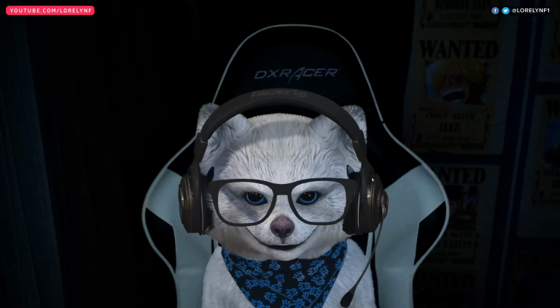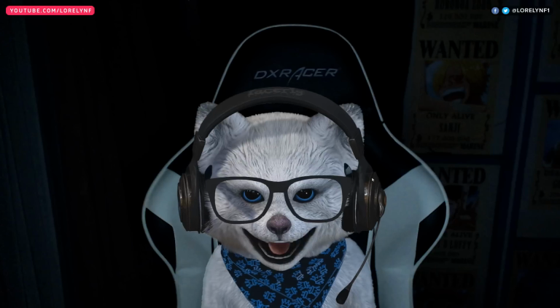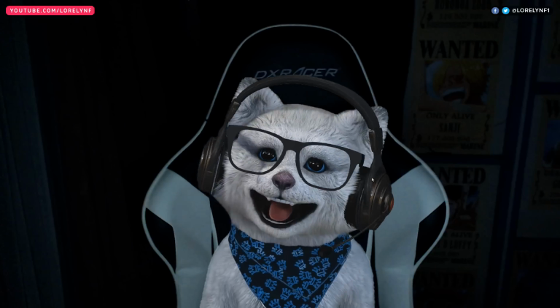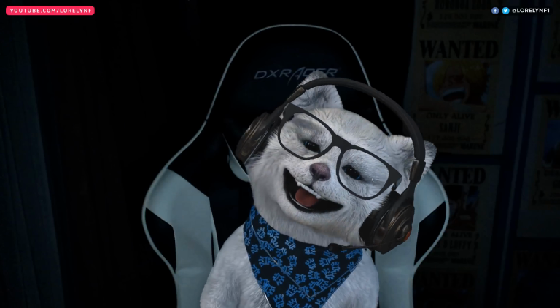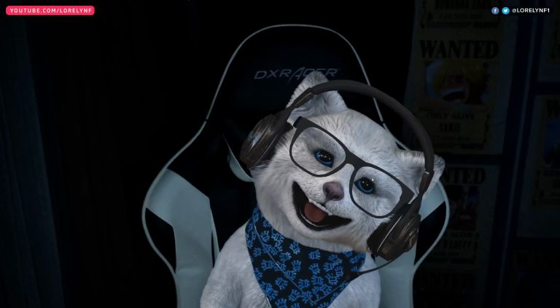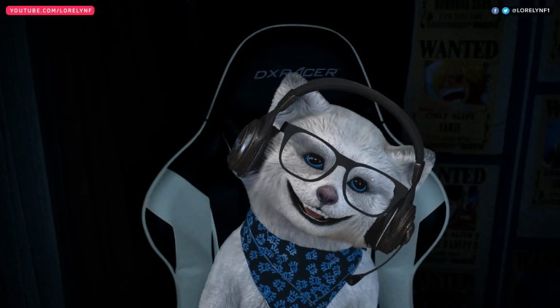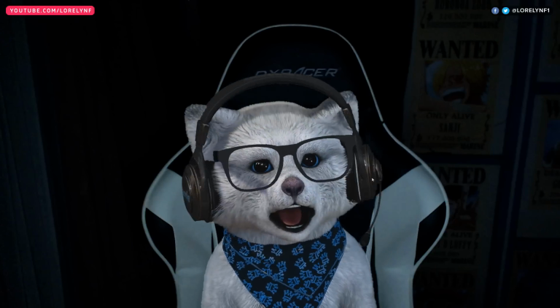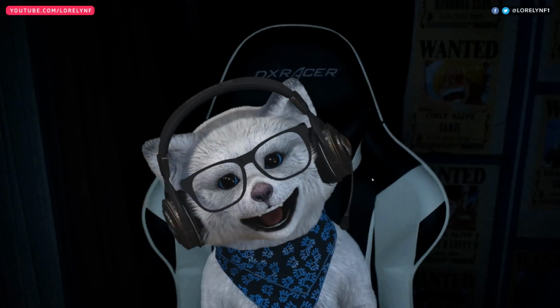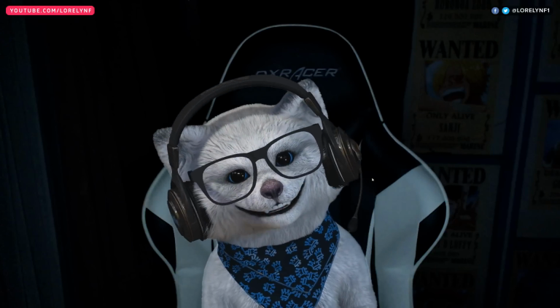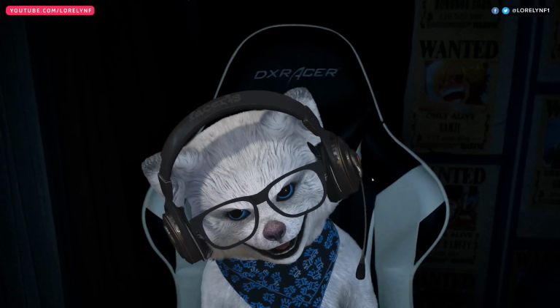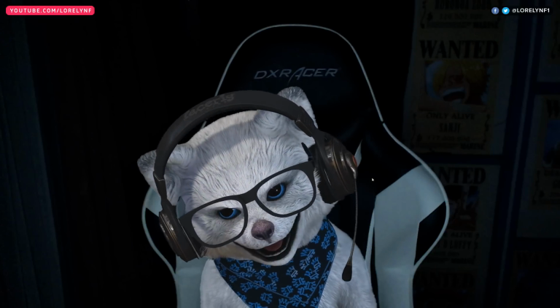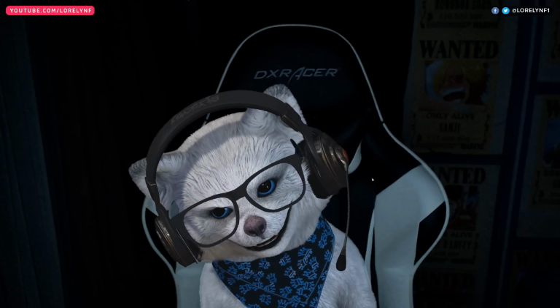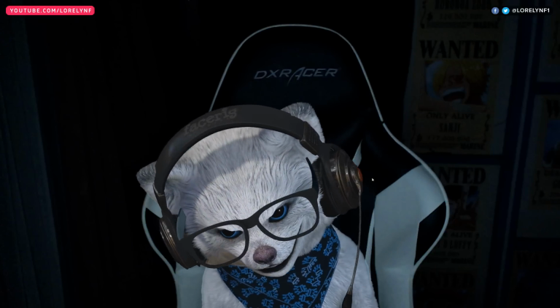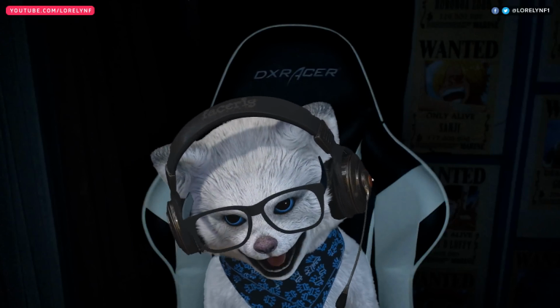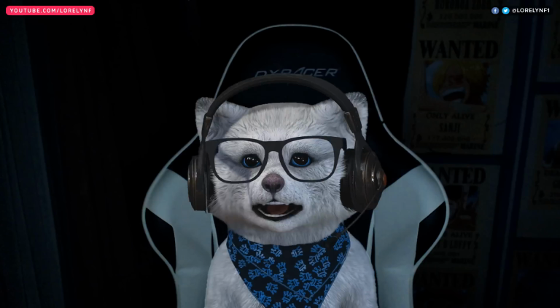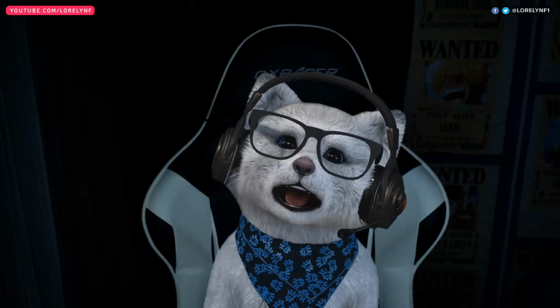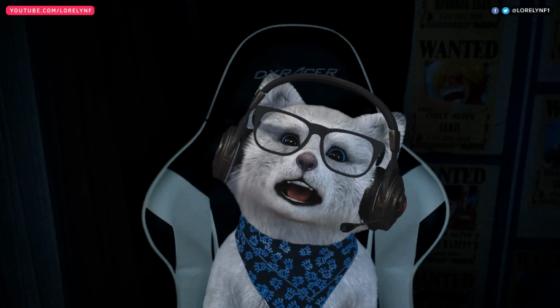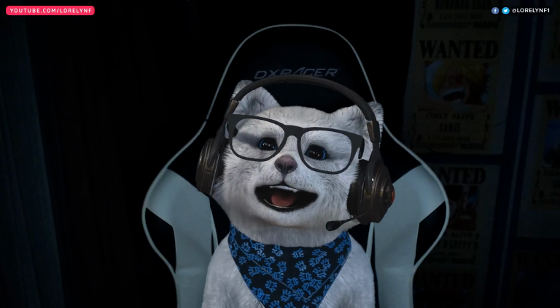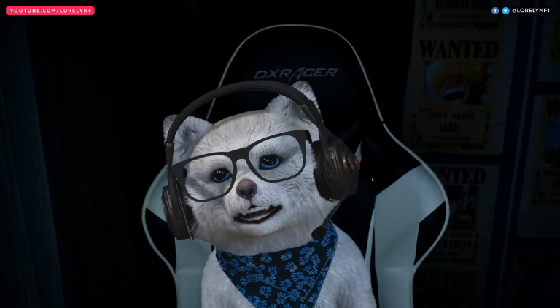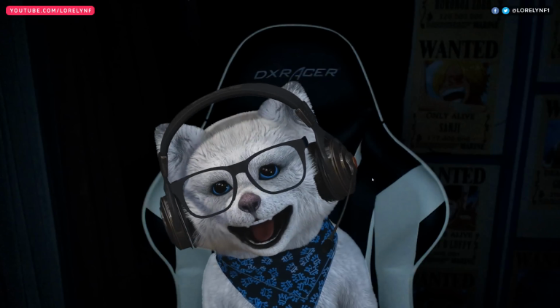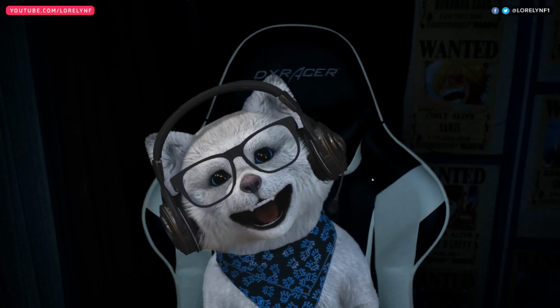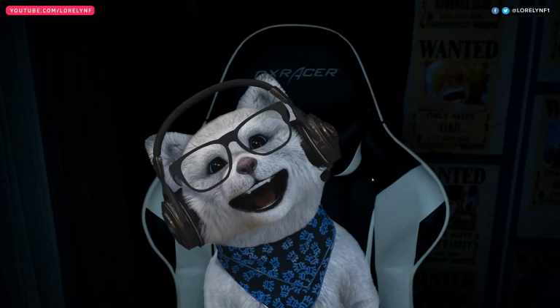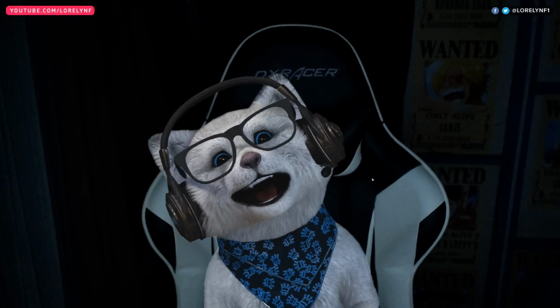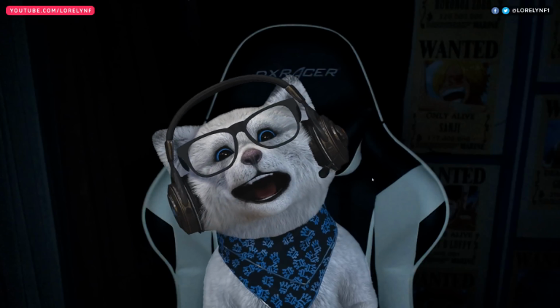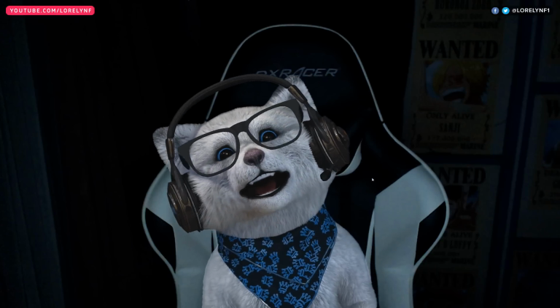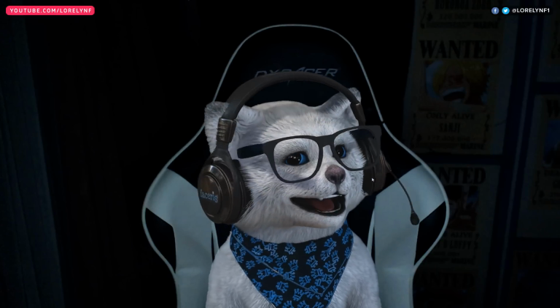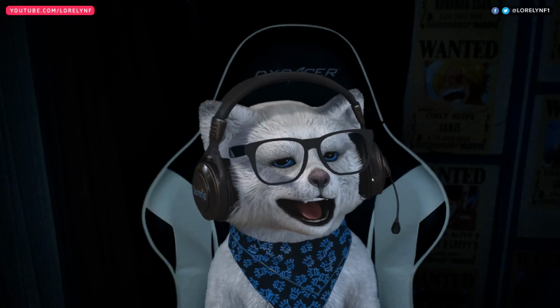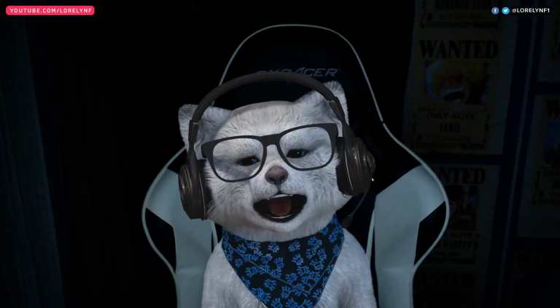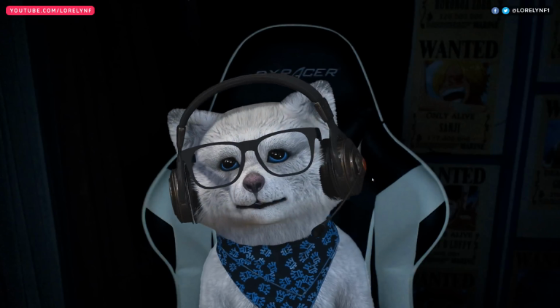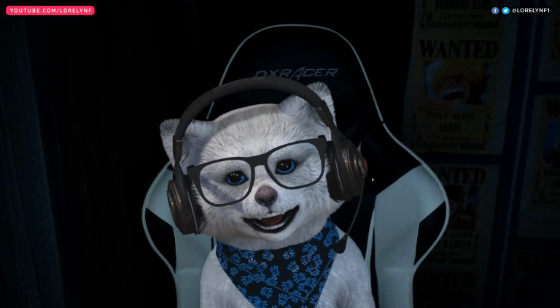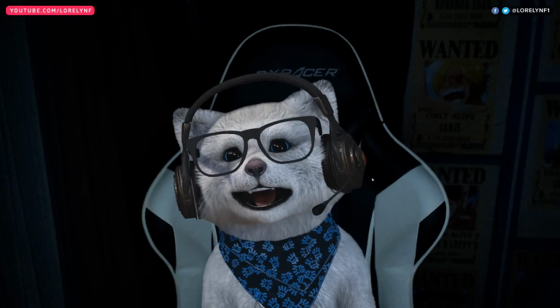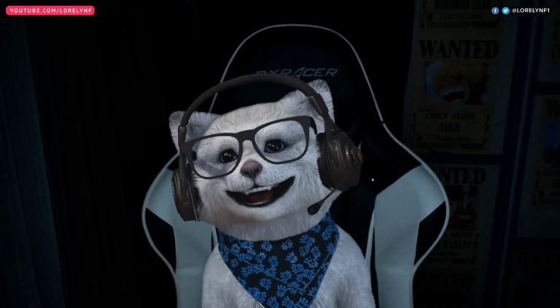Hey guys, Laureline here, and yes, I am using FaceRig, and yes, I haven't calibrated it yet.